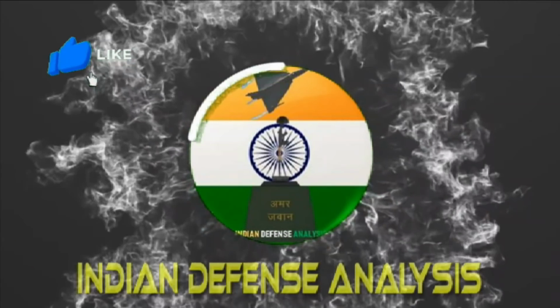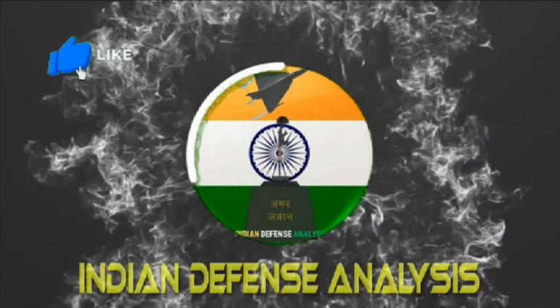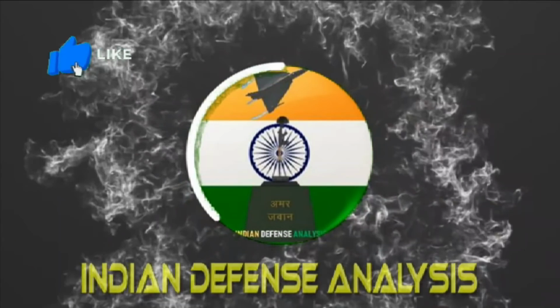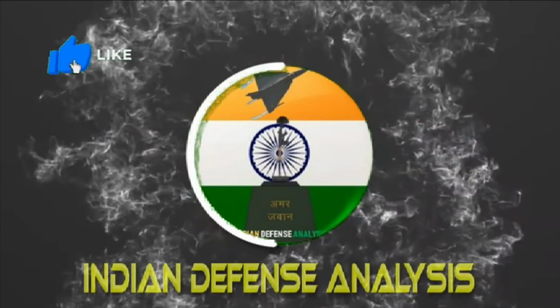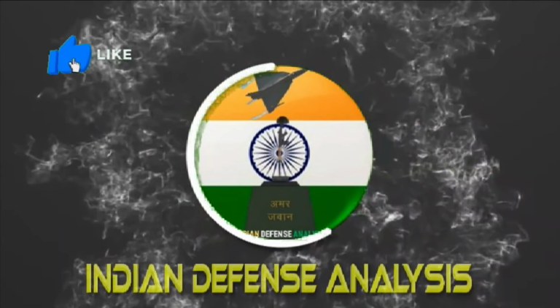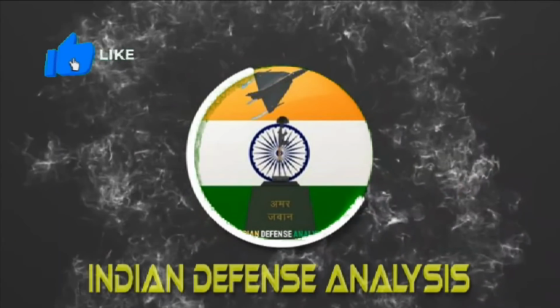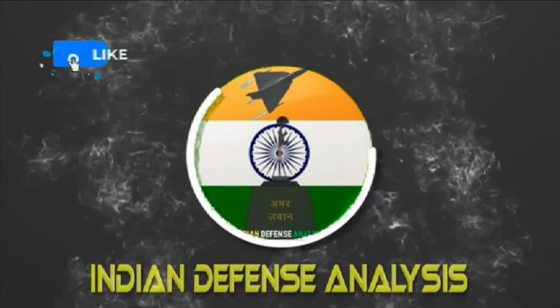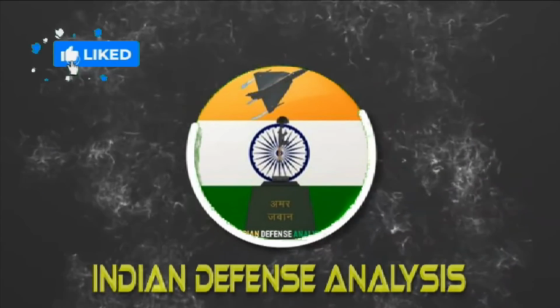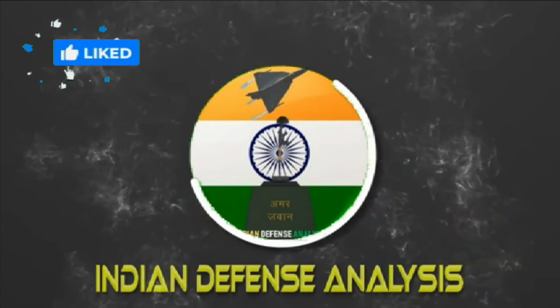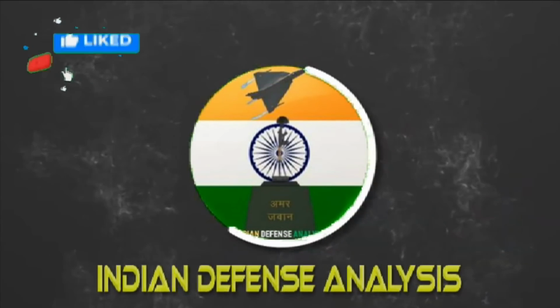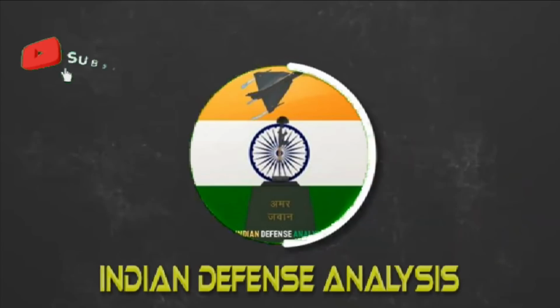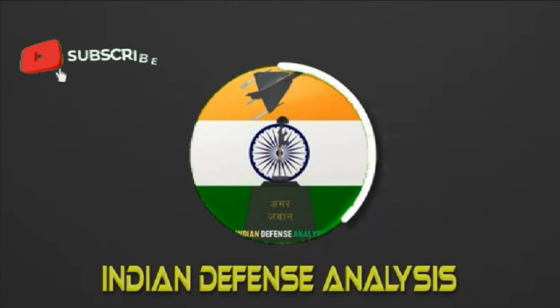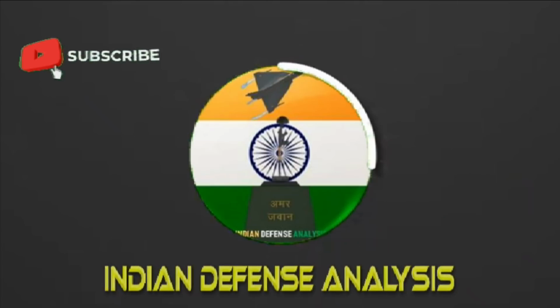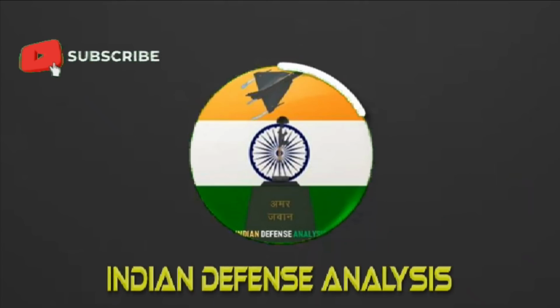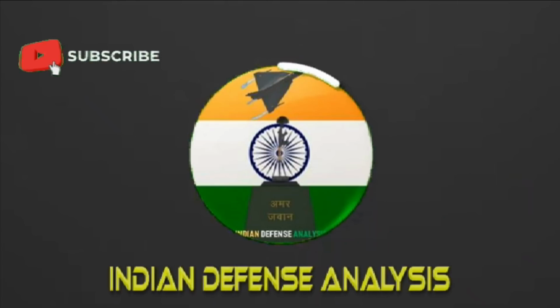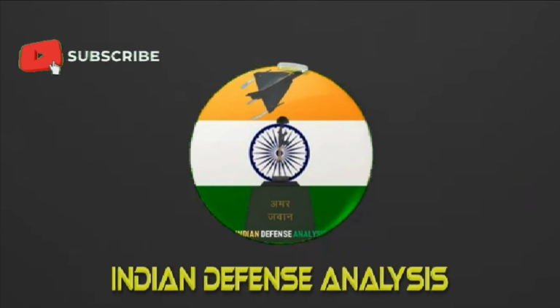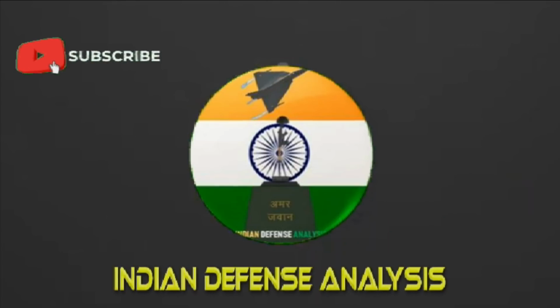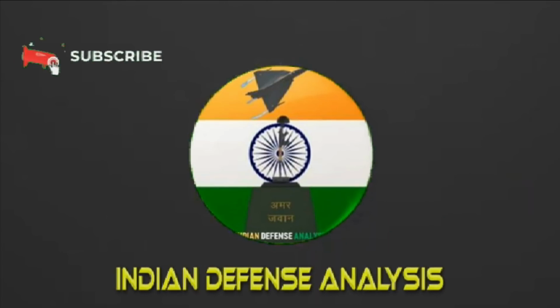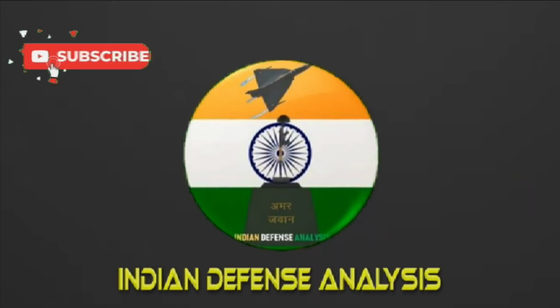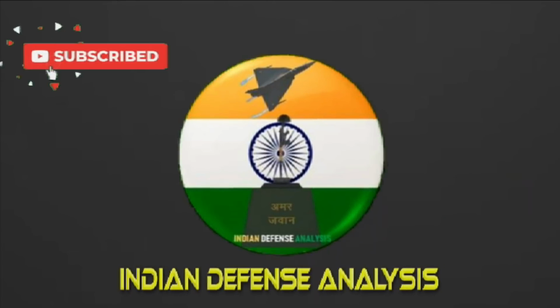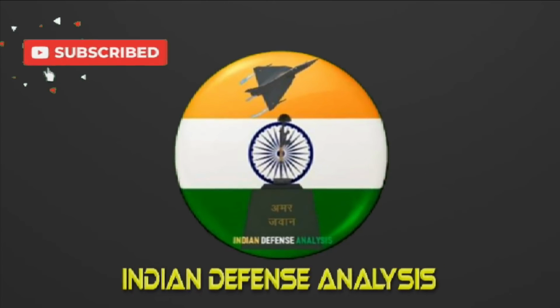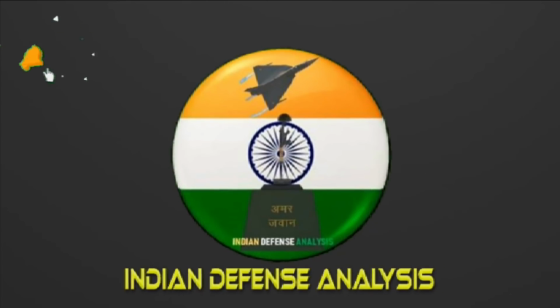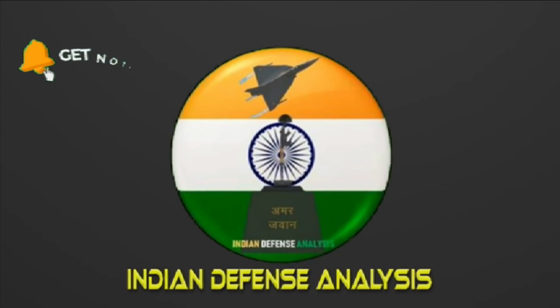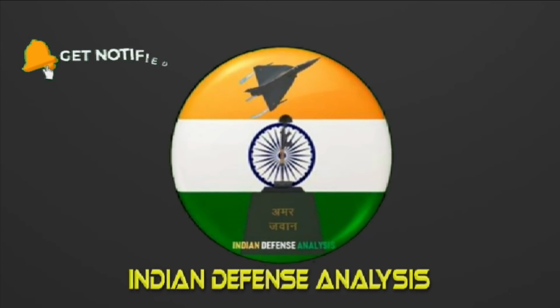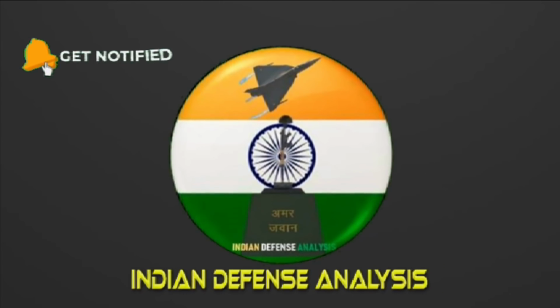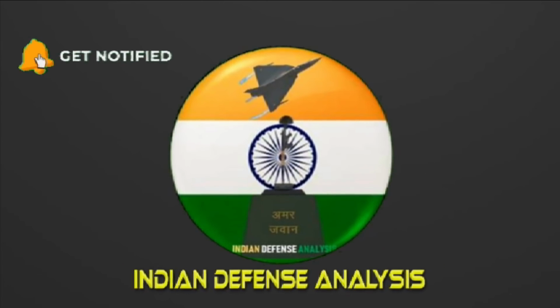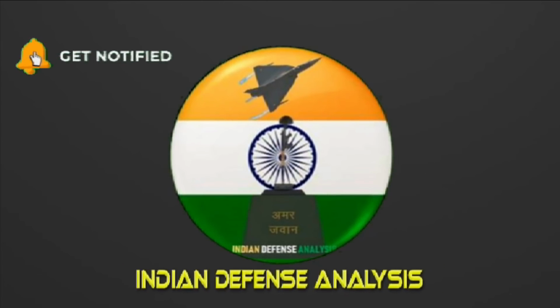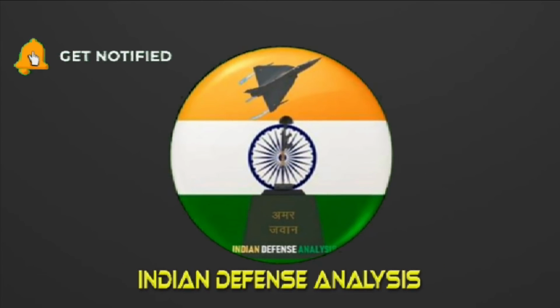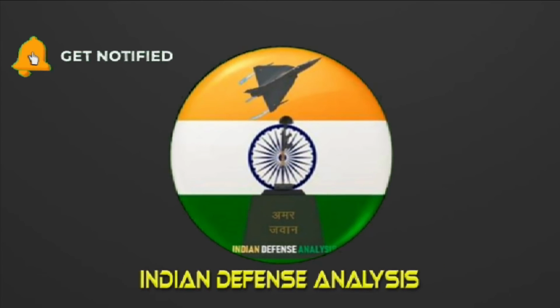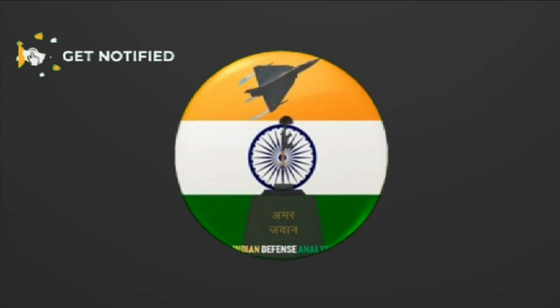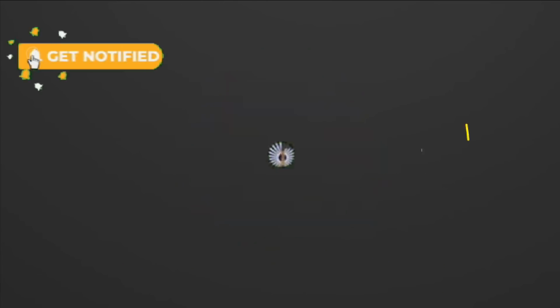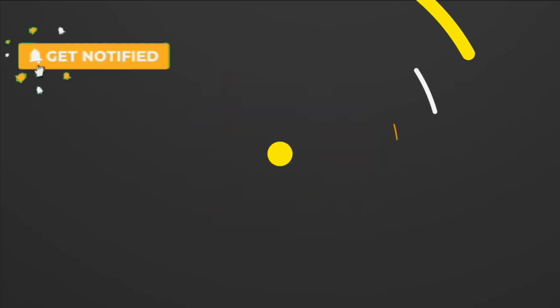Hello and welcome back to your channel Indian Defense Analysis, where we bring you all the latest developments happening in the defense sector.